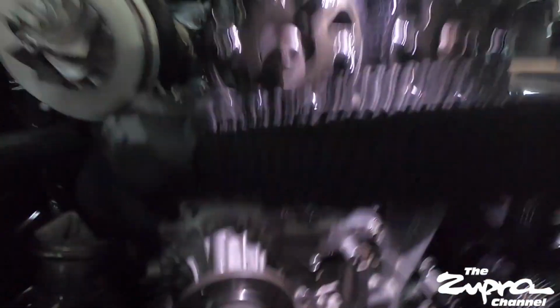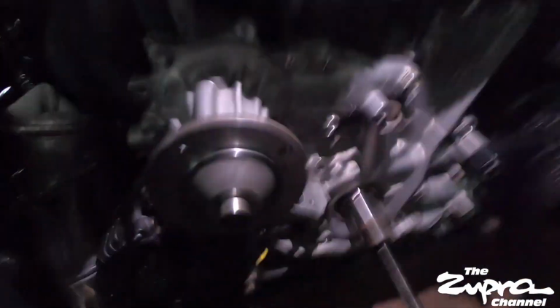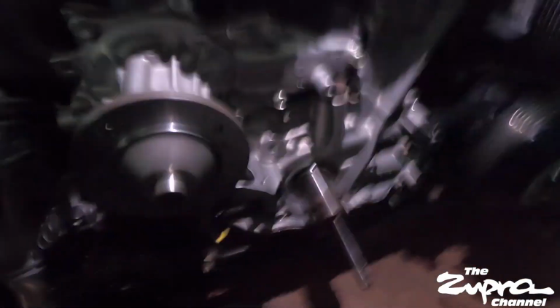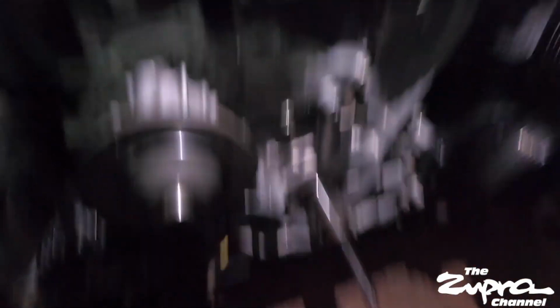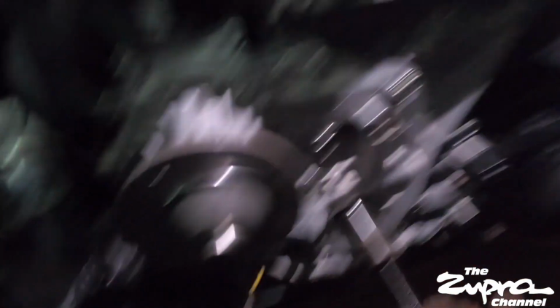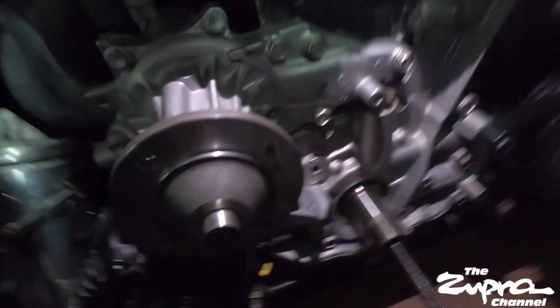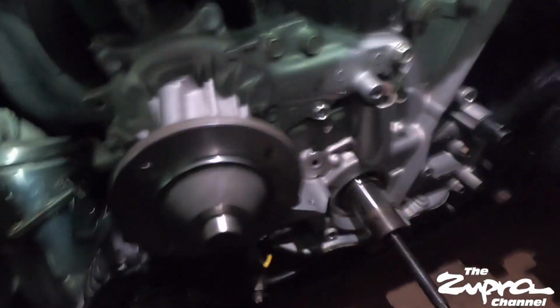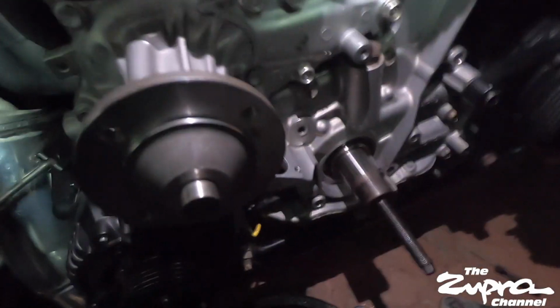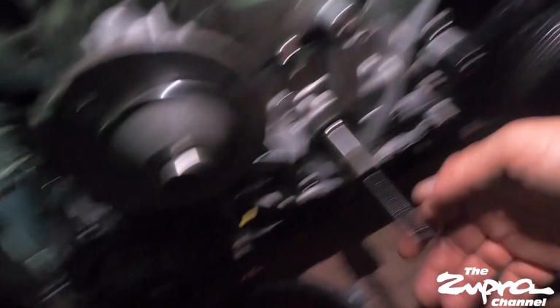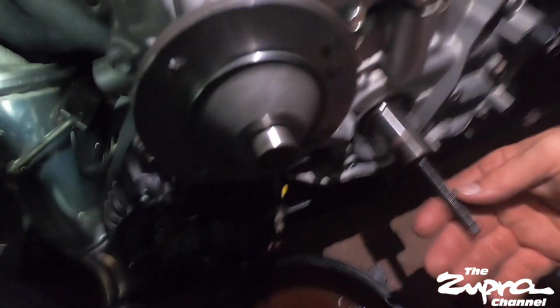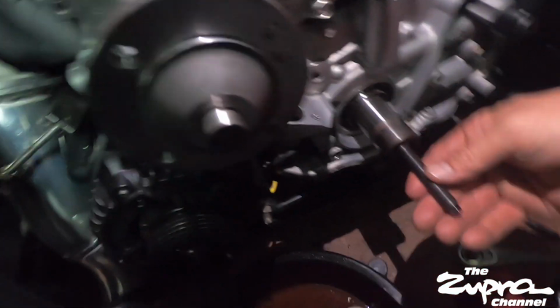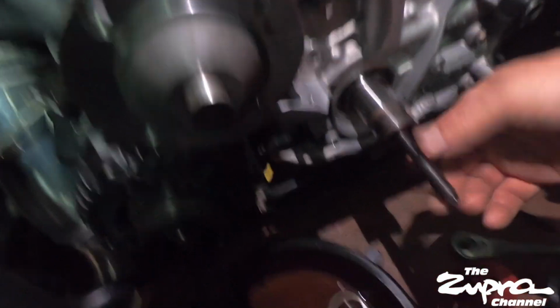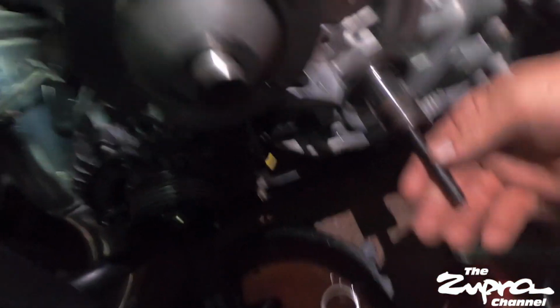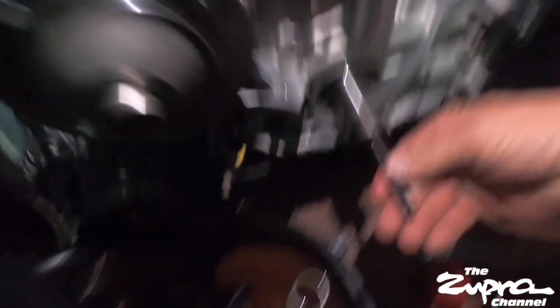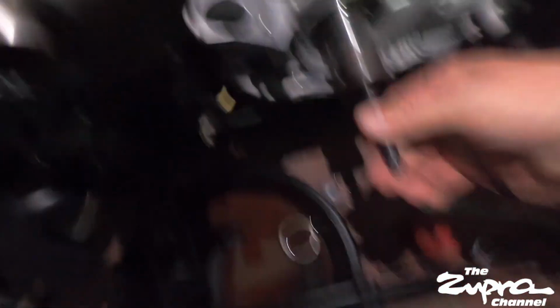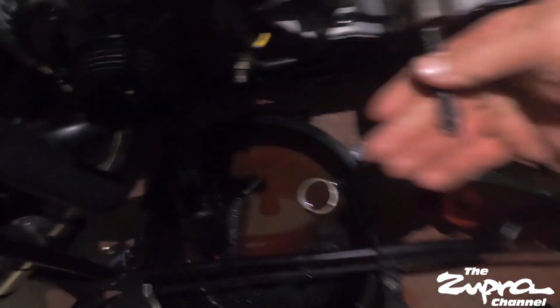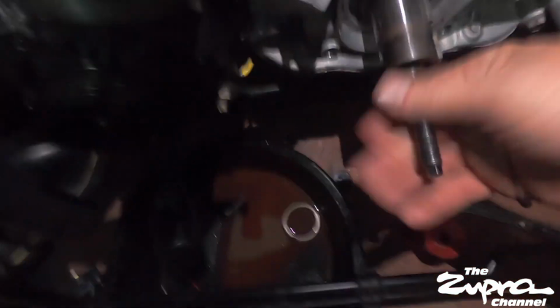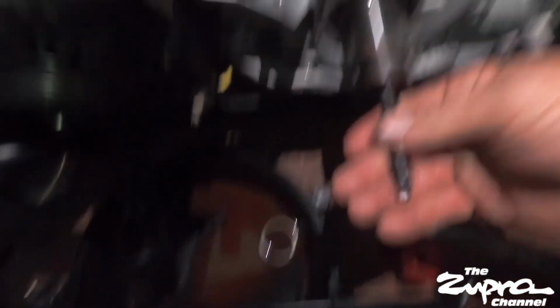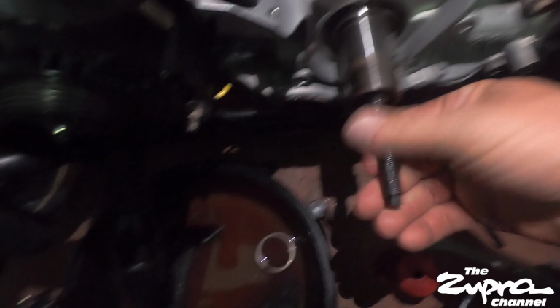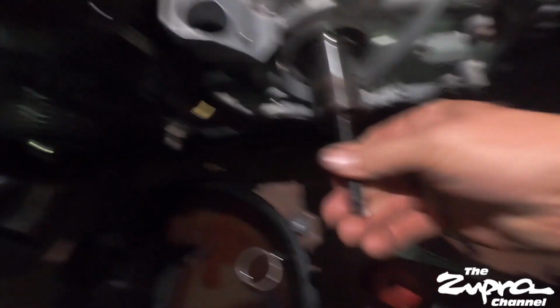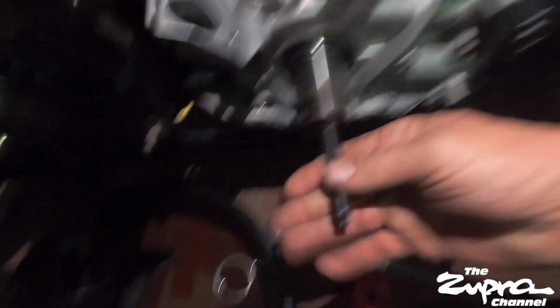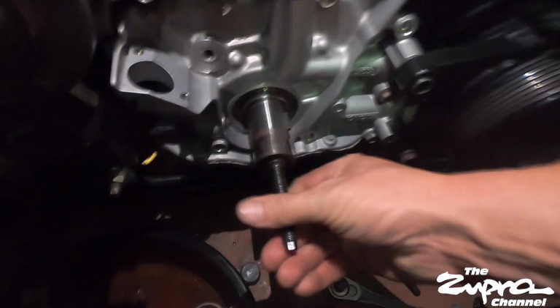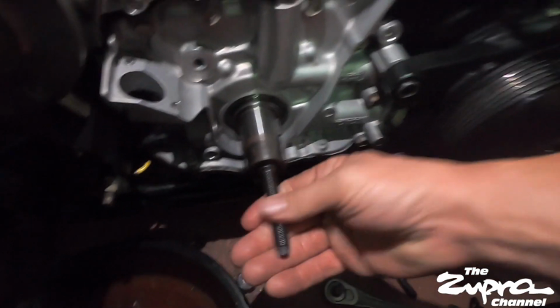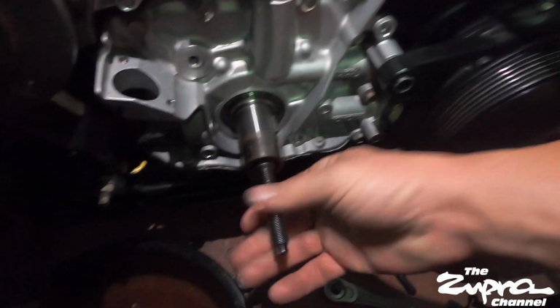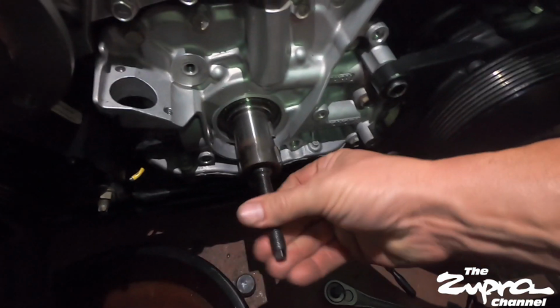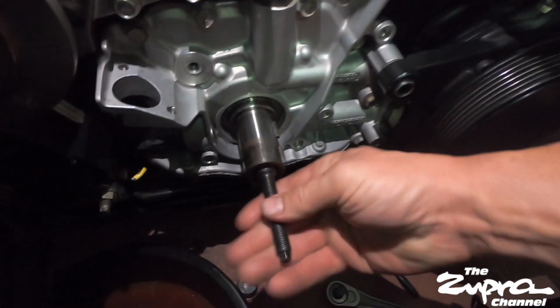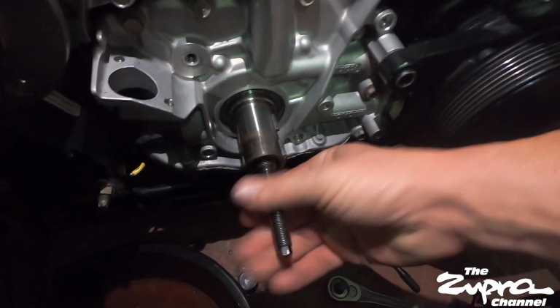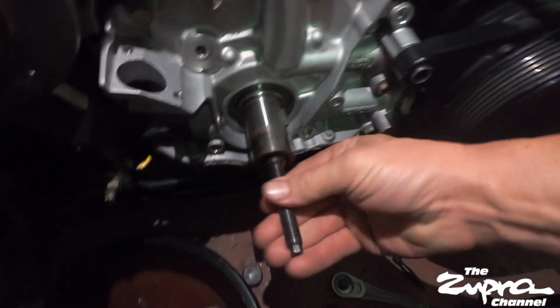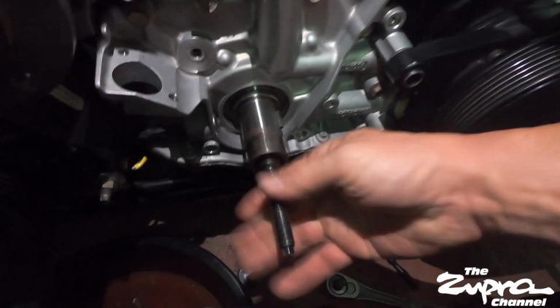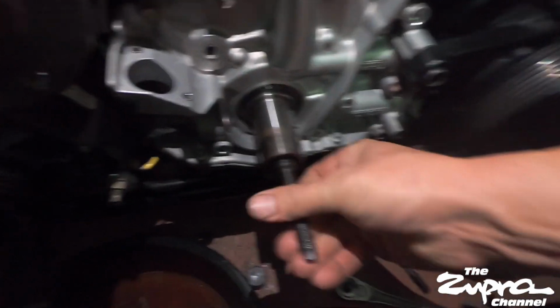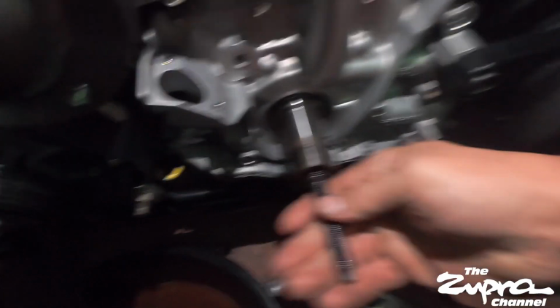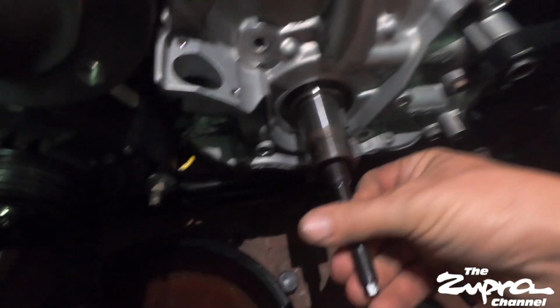Alright guys, I wanted to show you how the tool works. It comes with this piece - kind of screwed it in but let me take it out. So it comes with this piece that screws on into the crank.